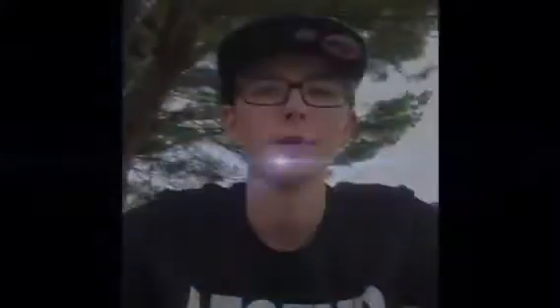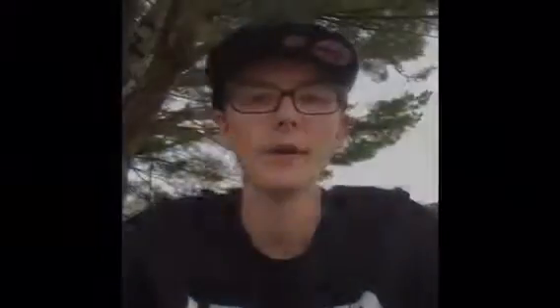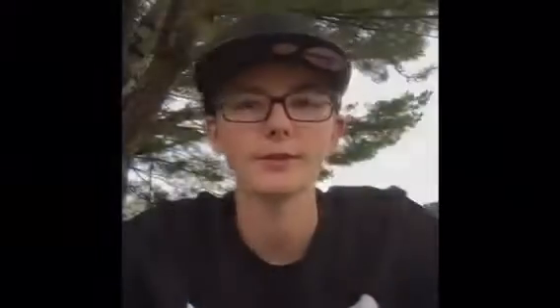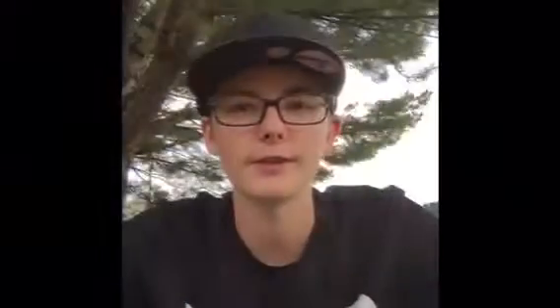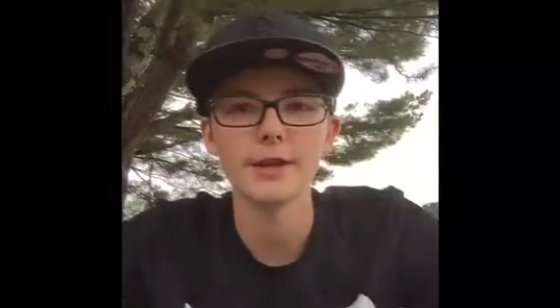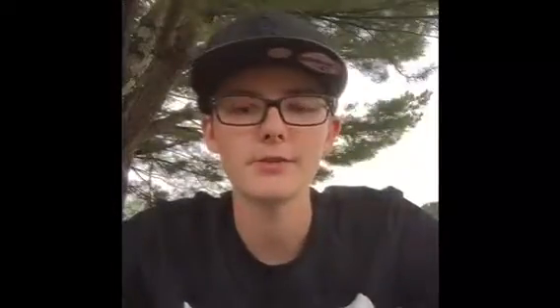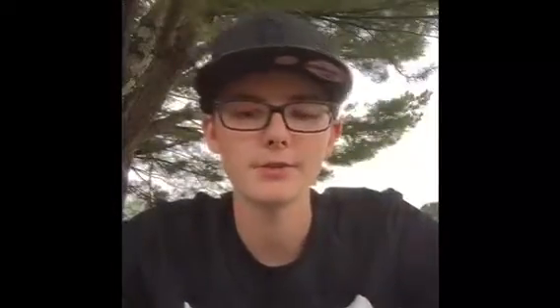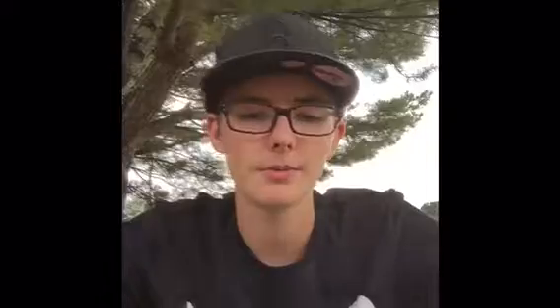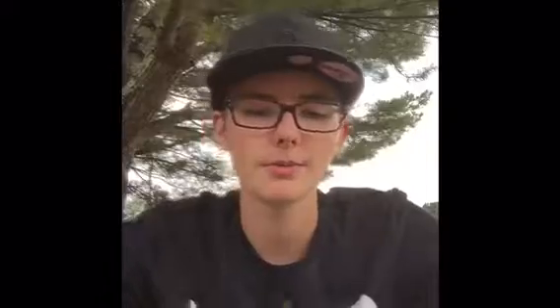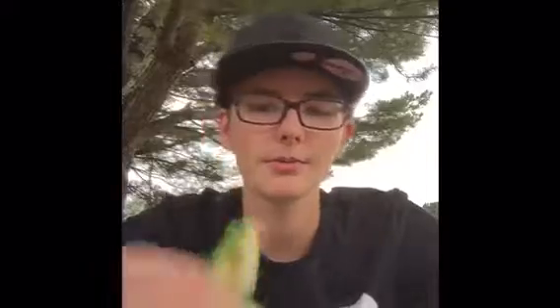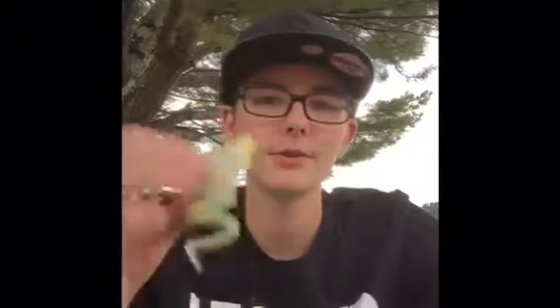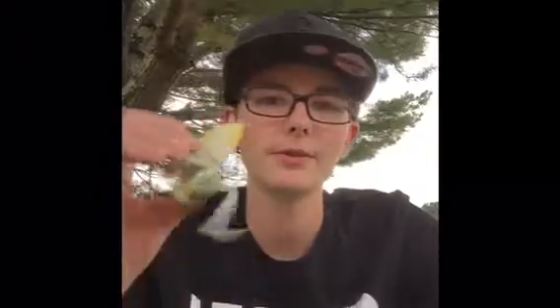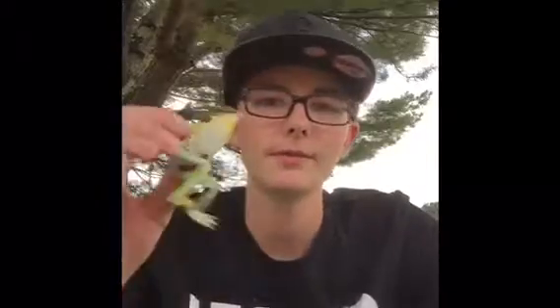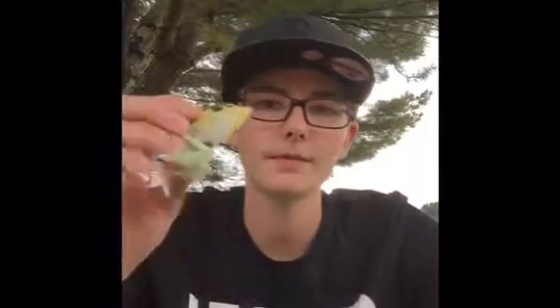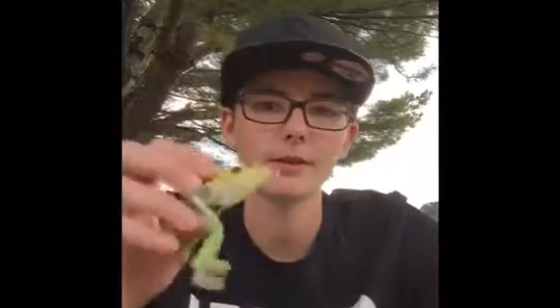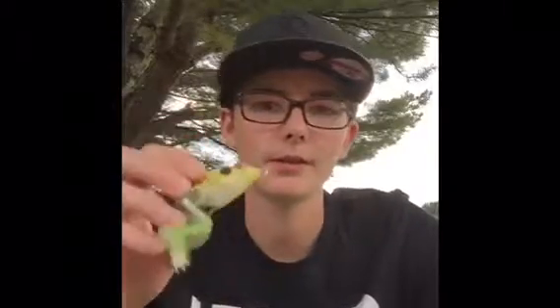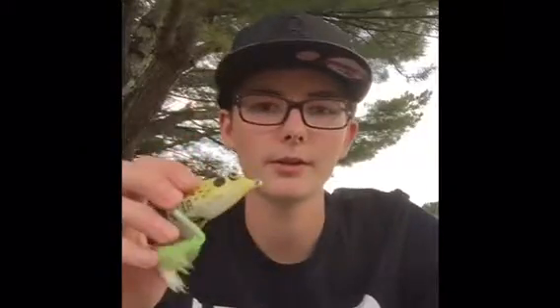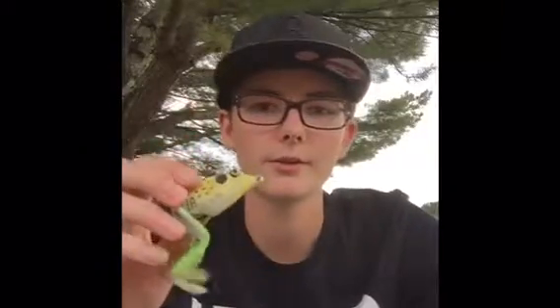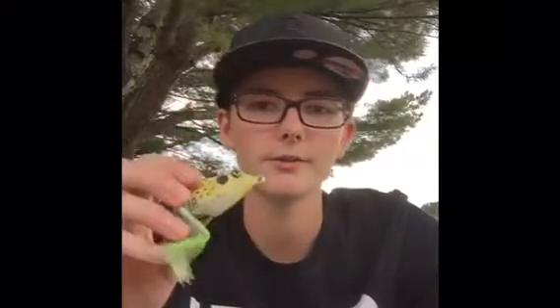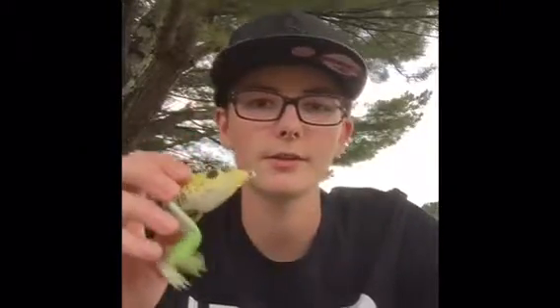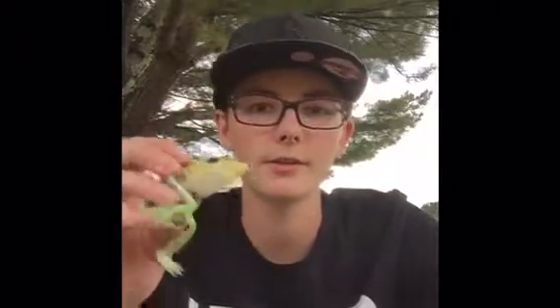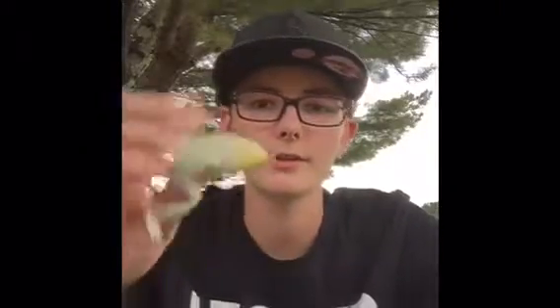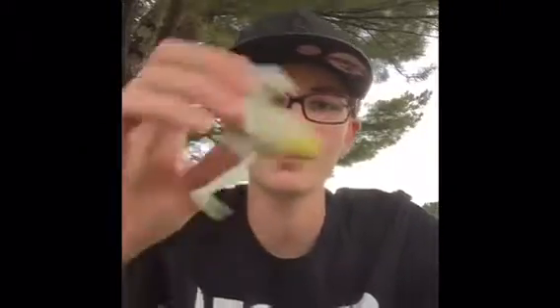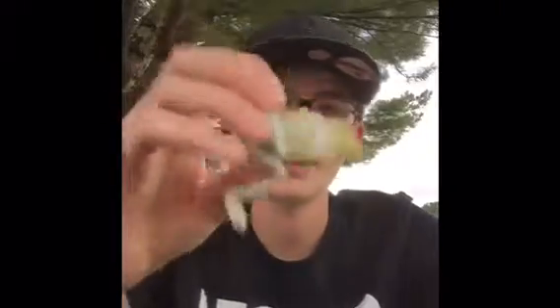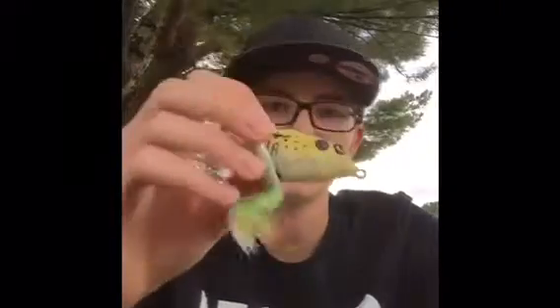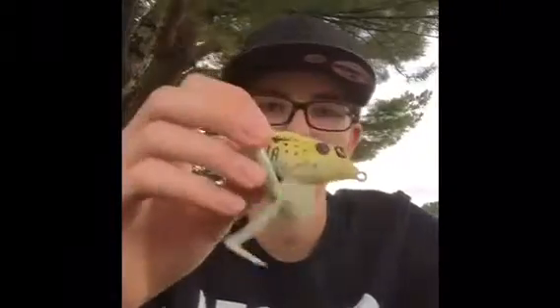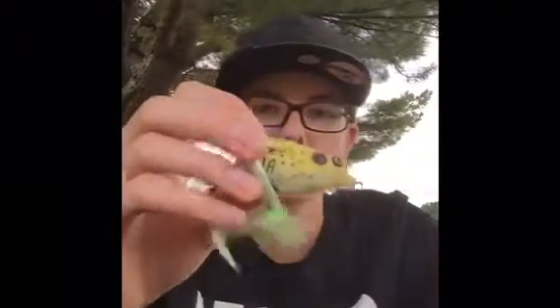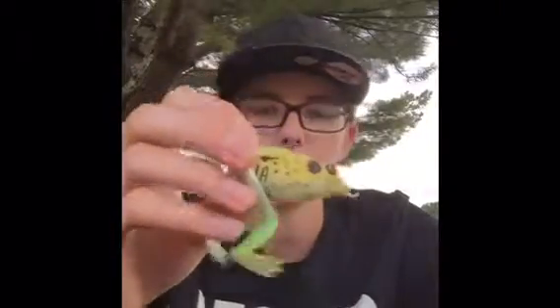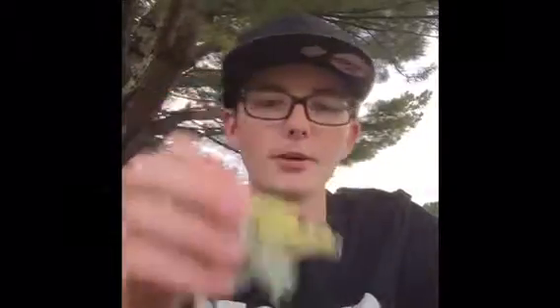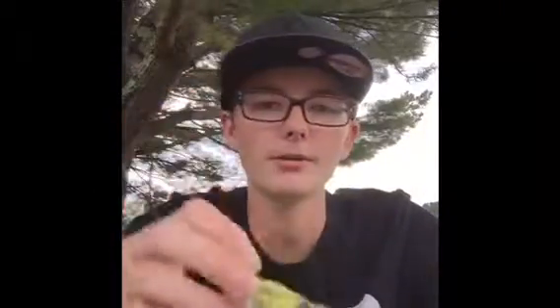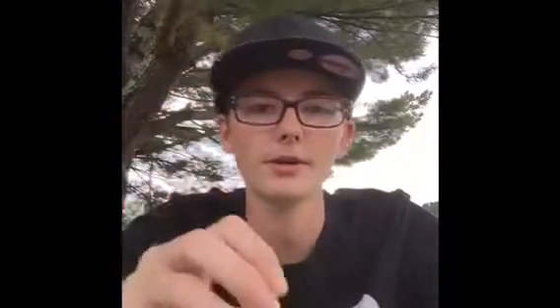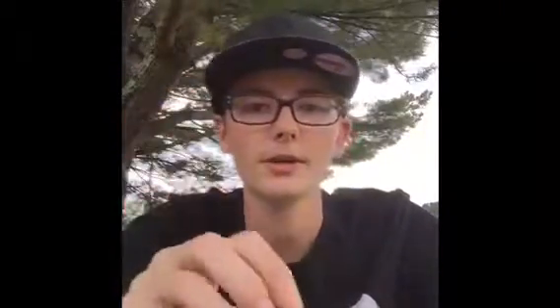Hello, so today on YouTube I'm doing a review on the Lunkers Poppin Frog Topwater Frog.